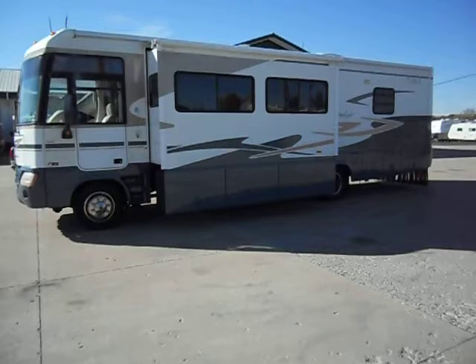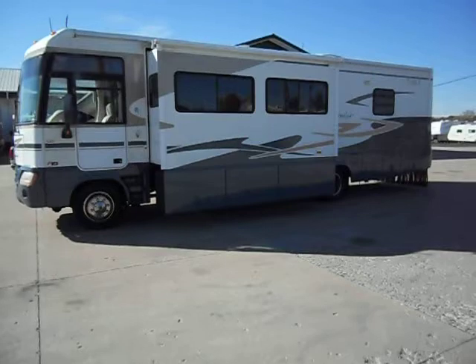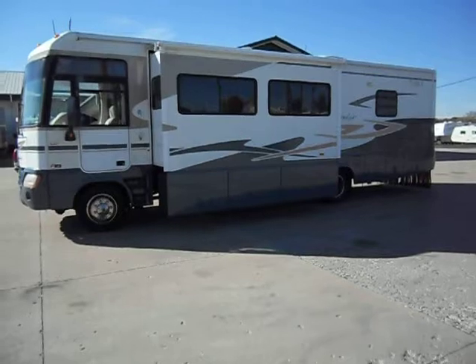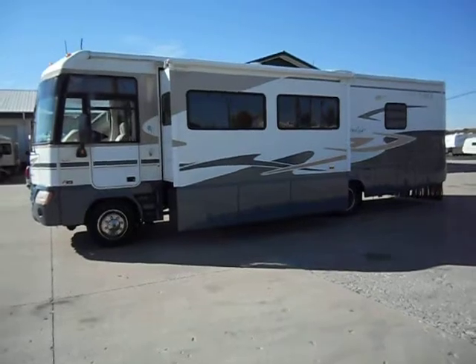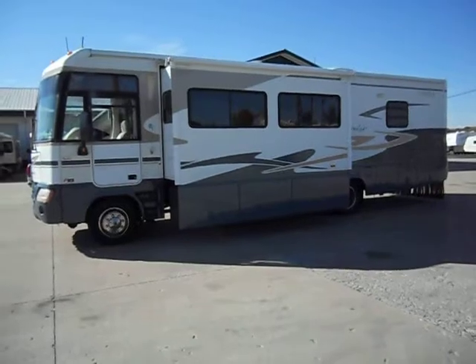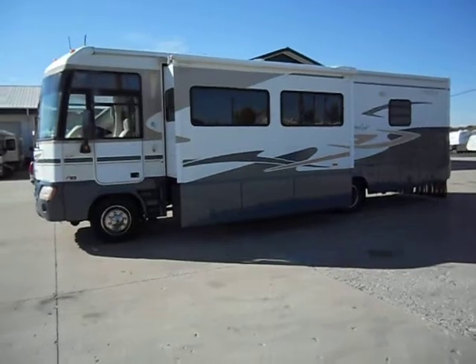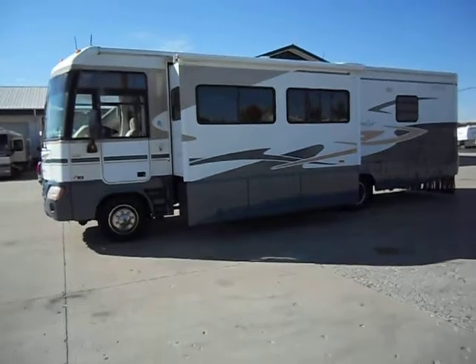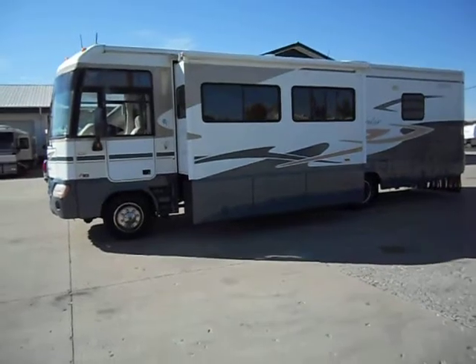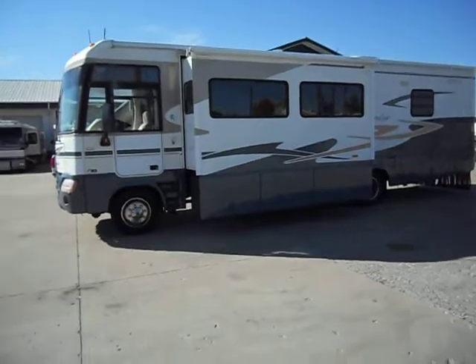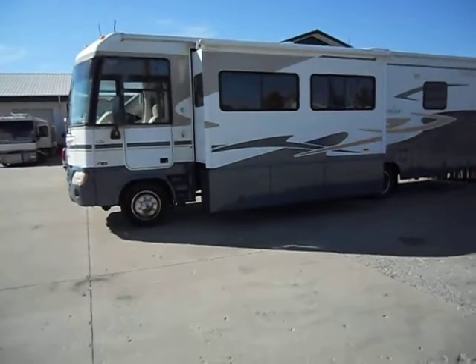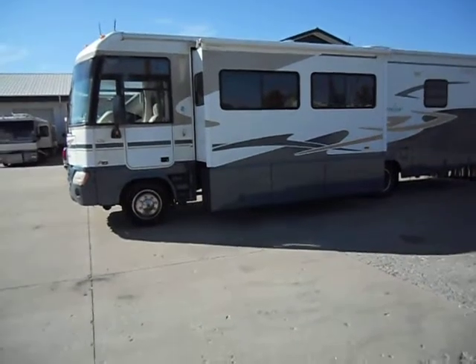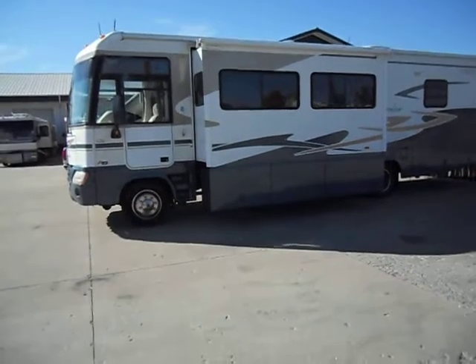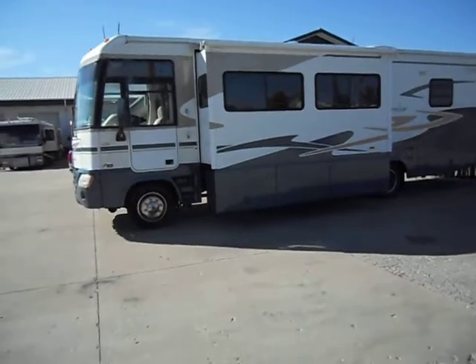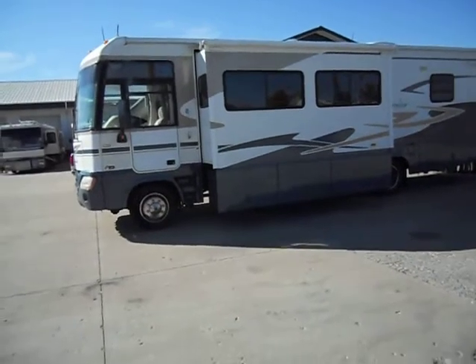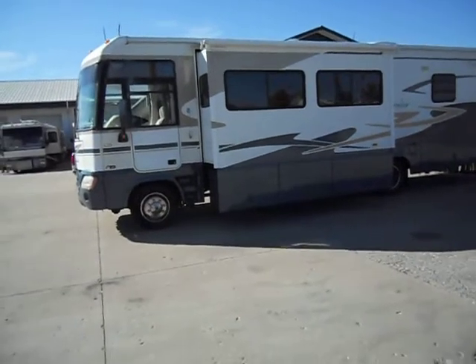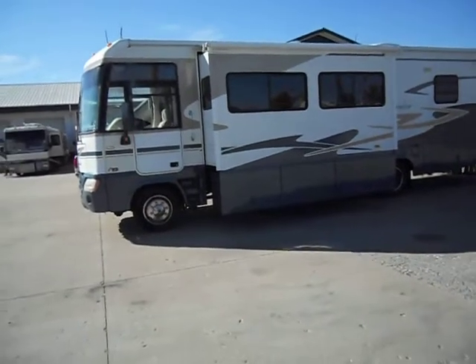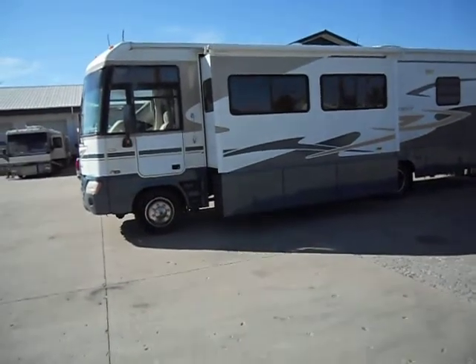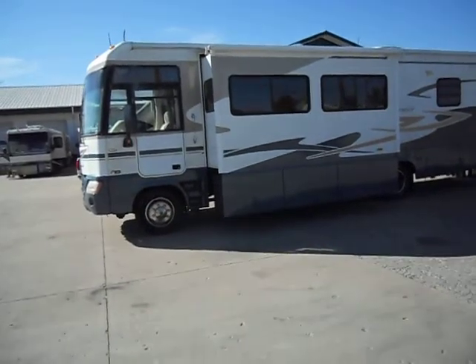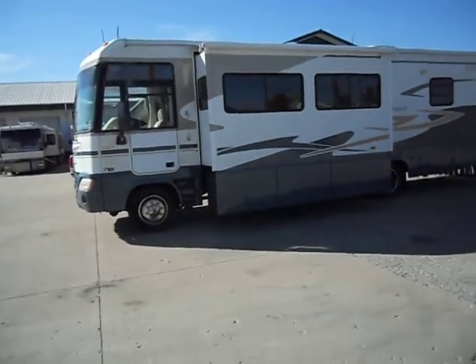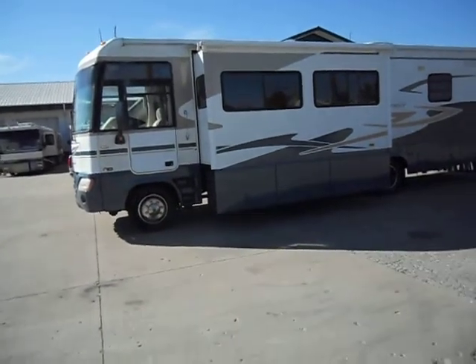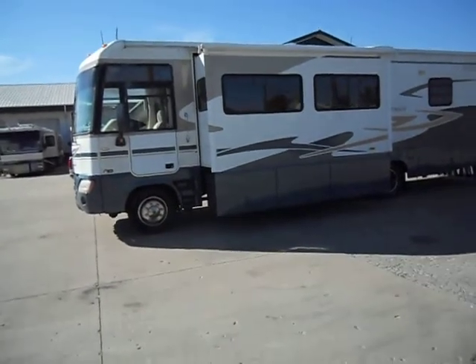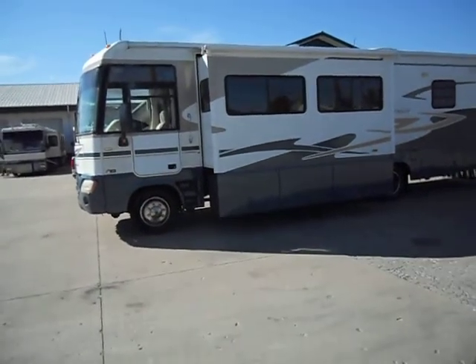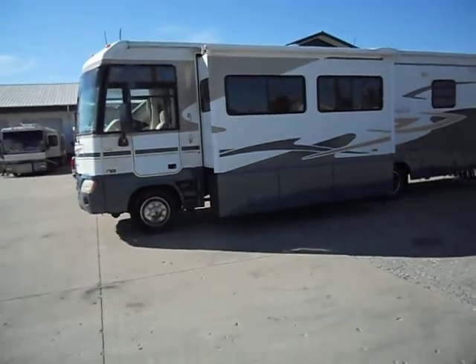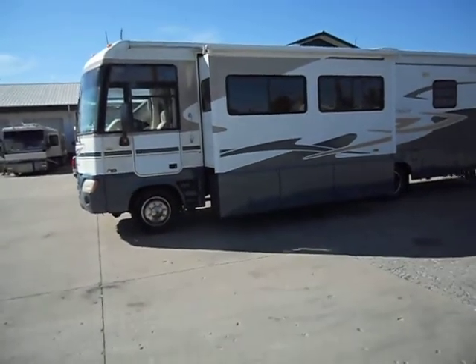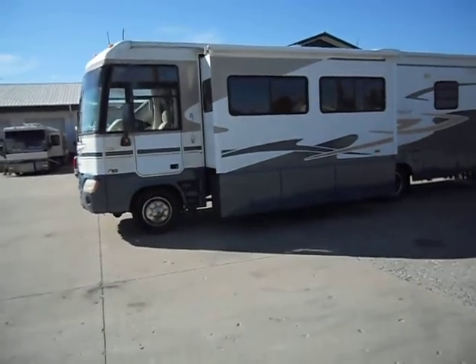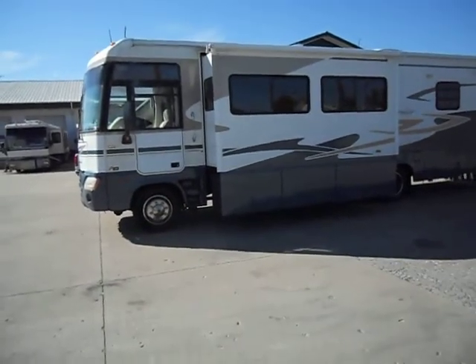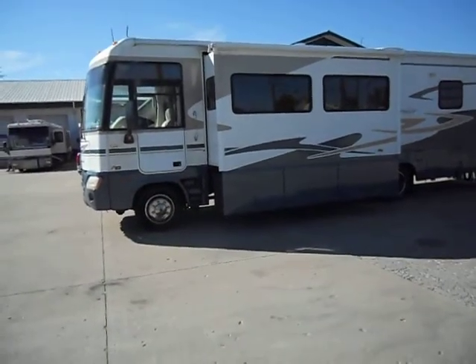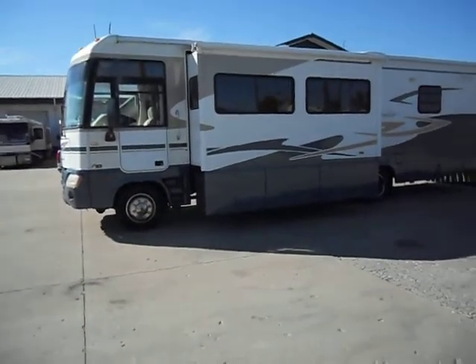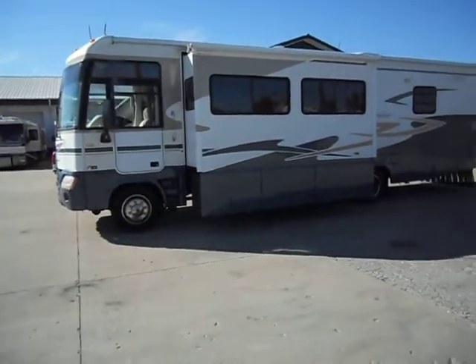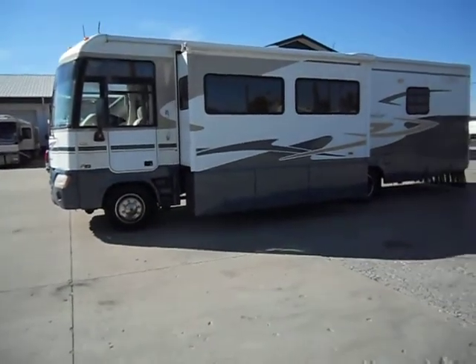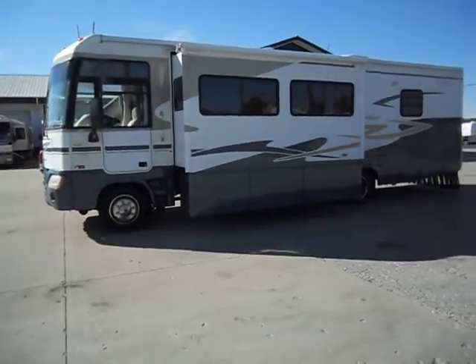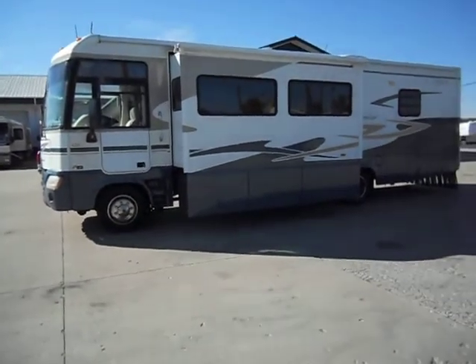Welcome to Zoomers RV. Today we have a 34-foot 2004 Itasca Suncruiser for sale.